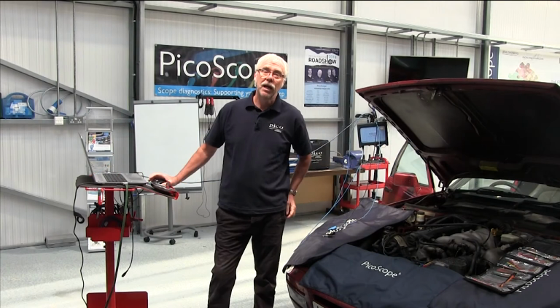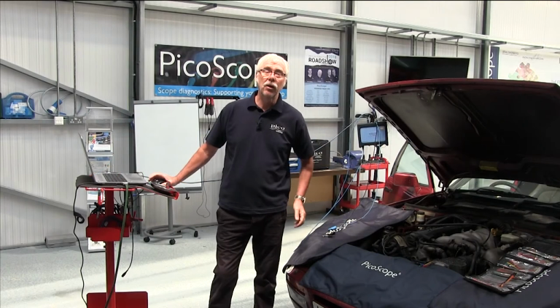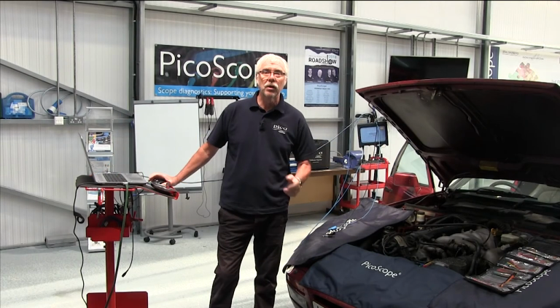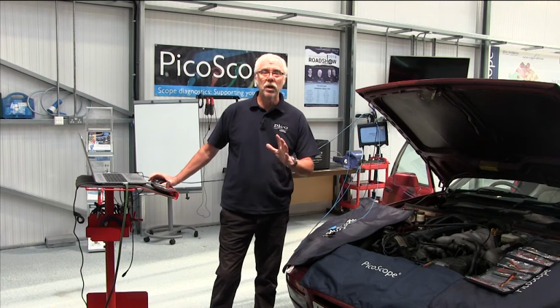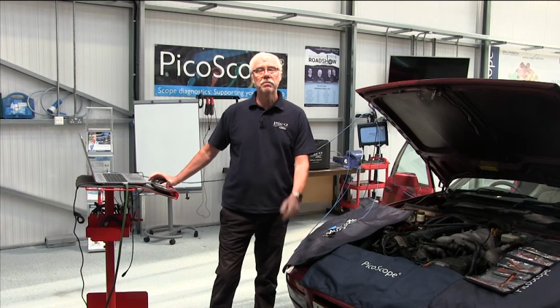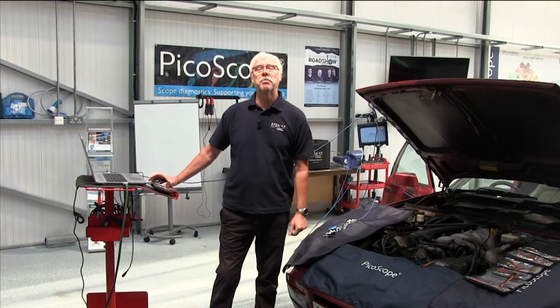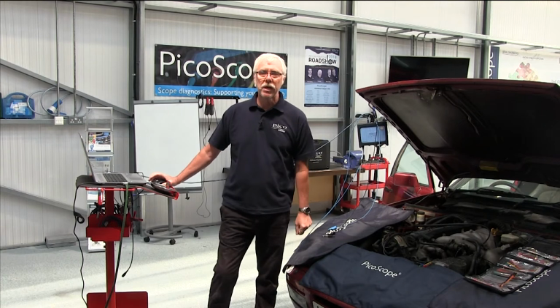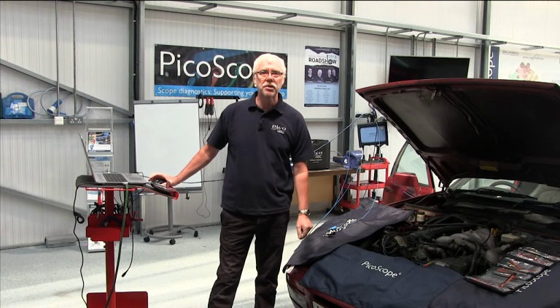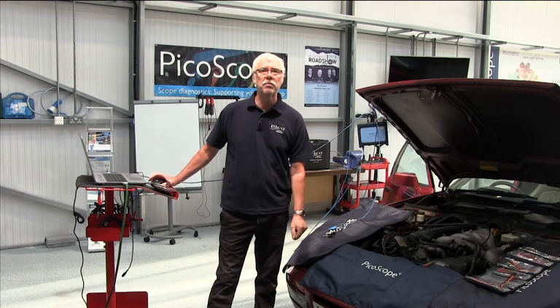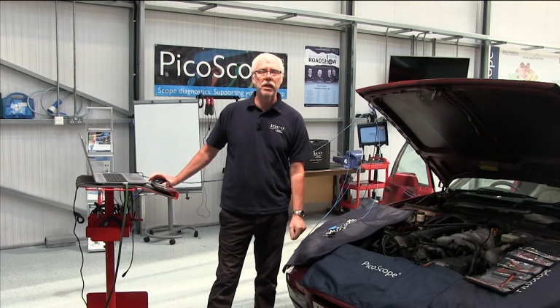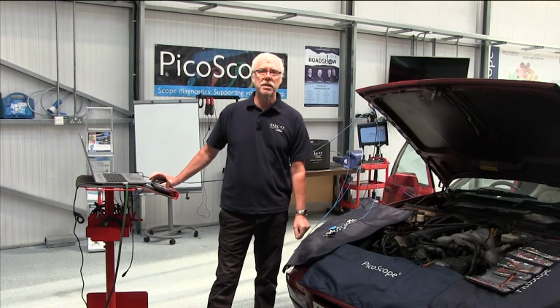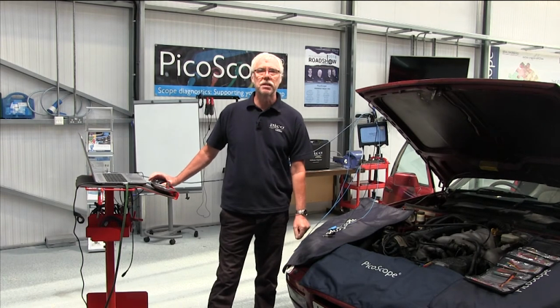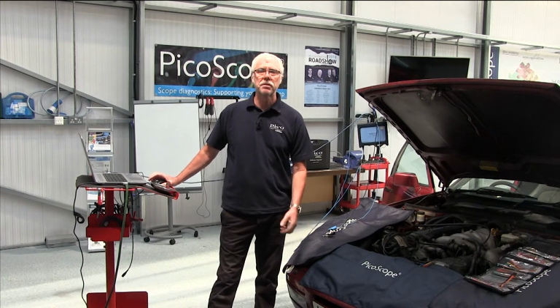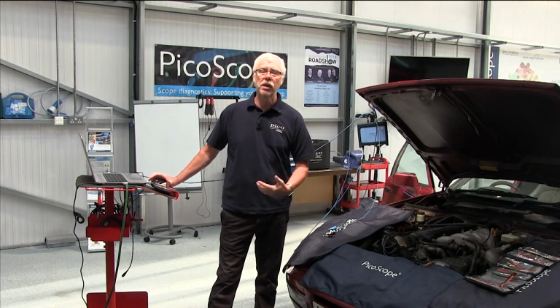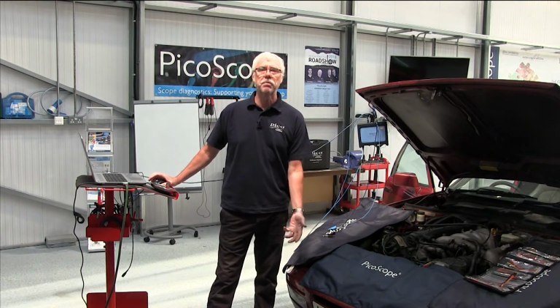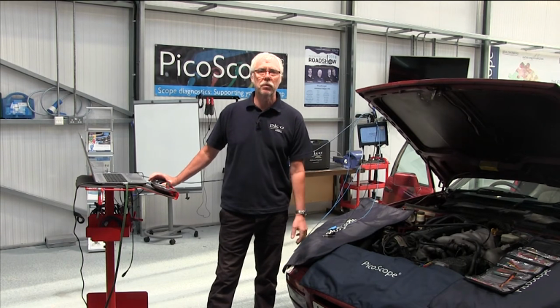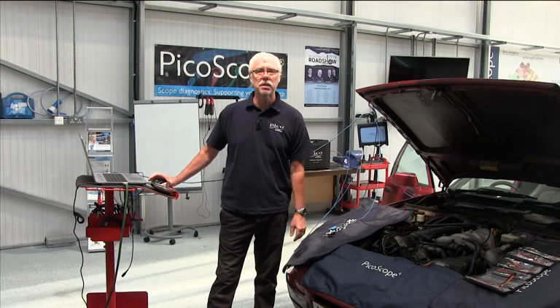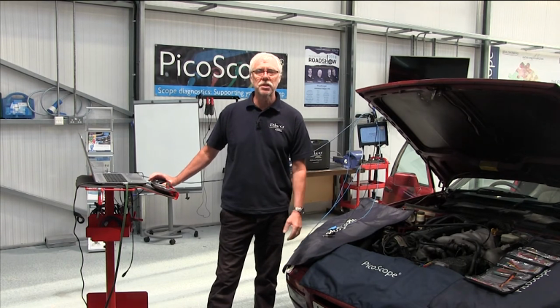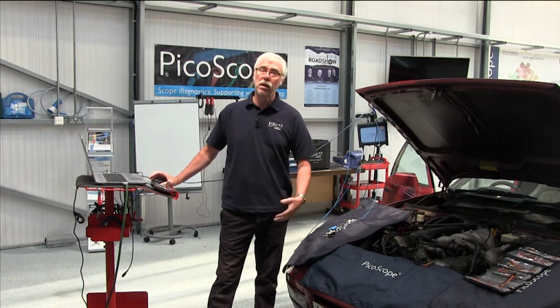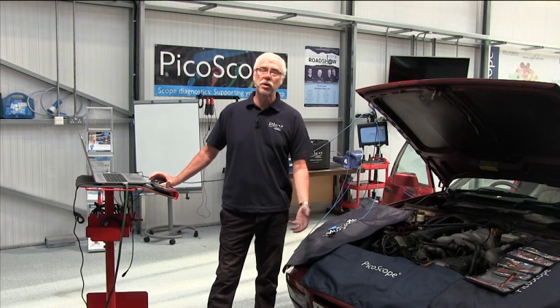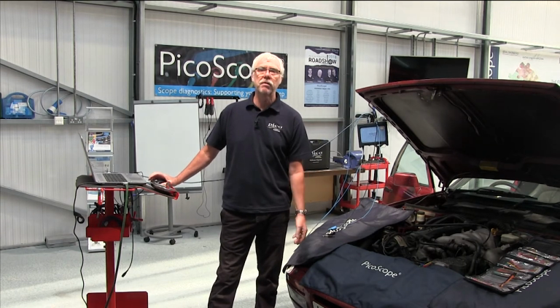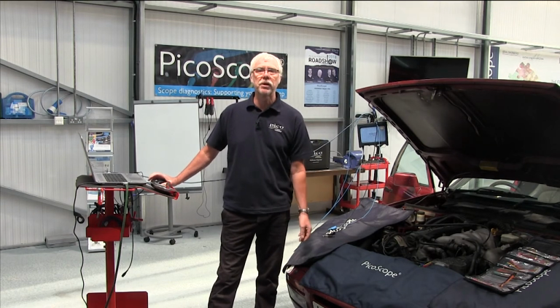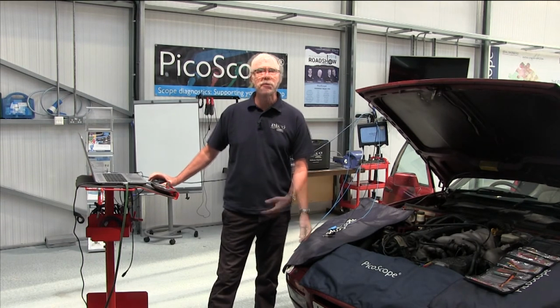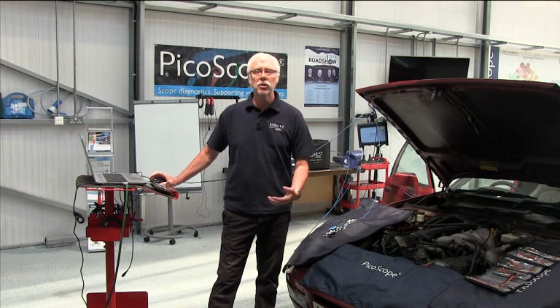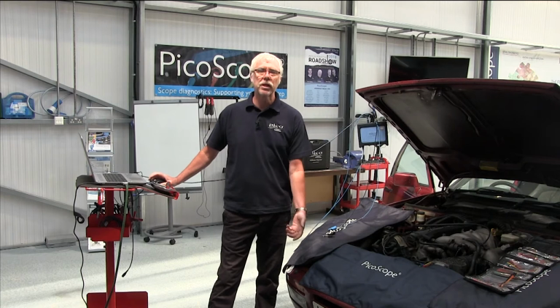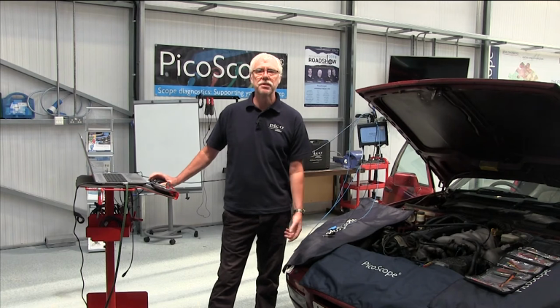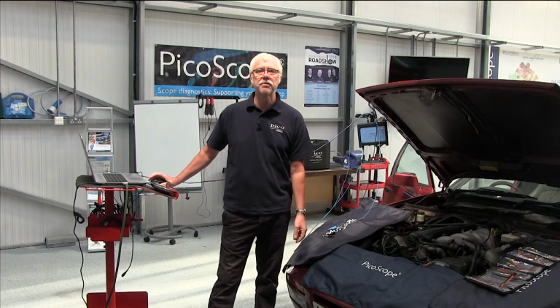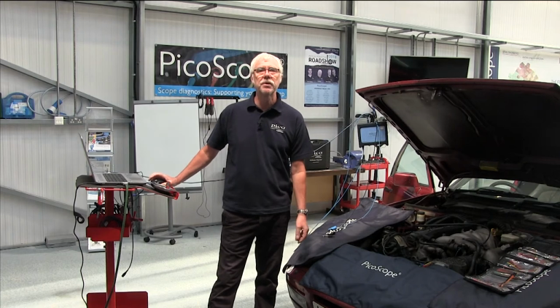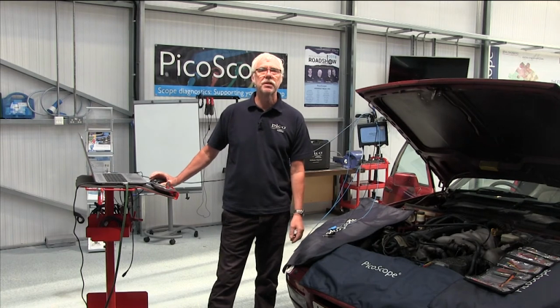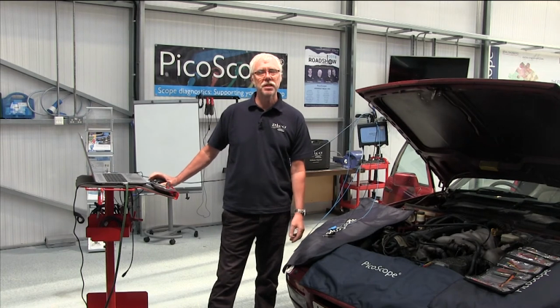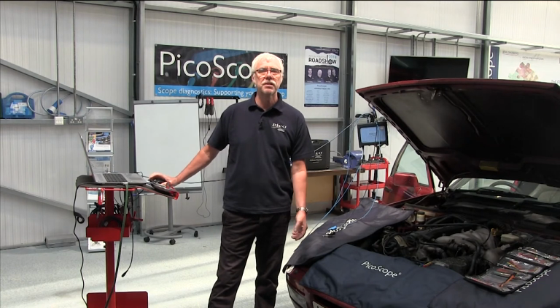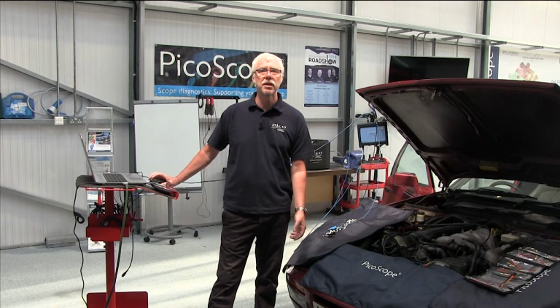Hello and welcome to PicoScope Guided Tests. My name is Mike Wilkinson. I work here at PicoScope and I'm going to guide you through the test today.